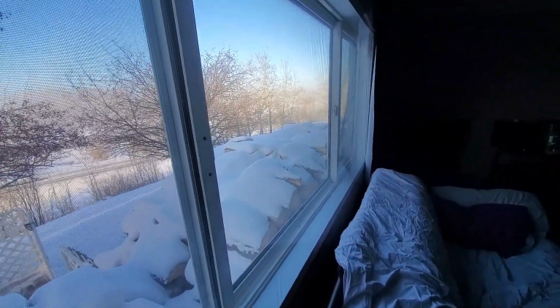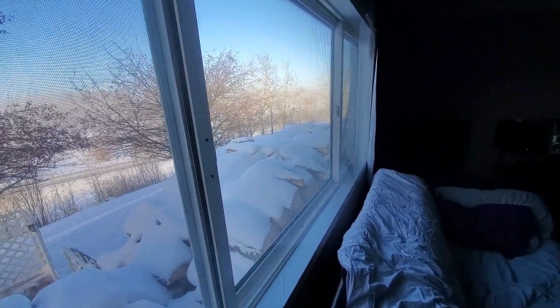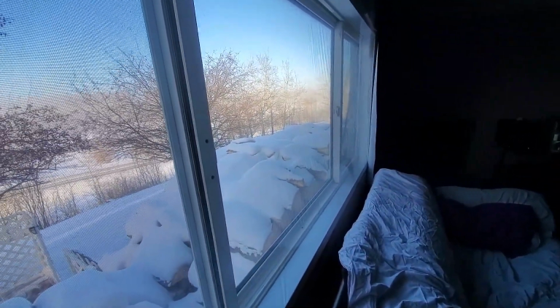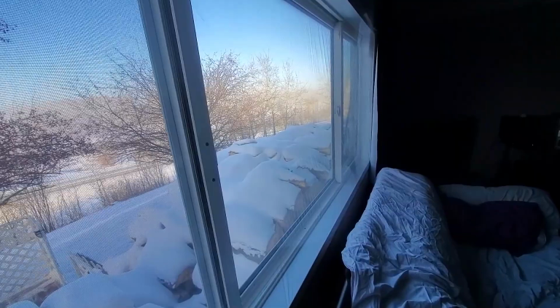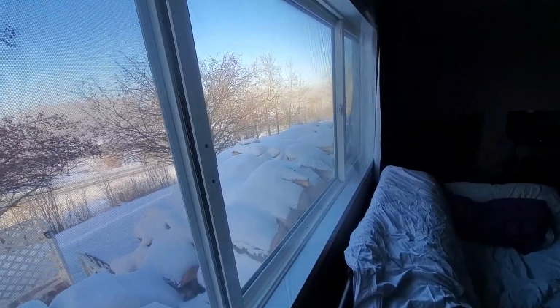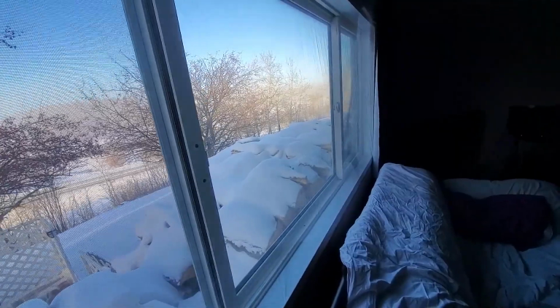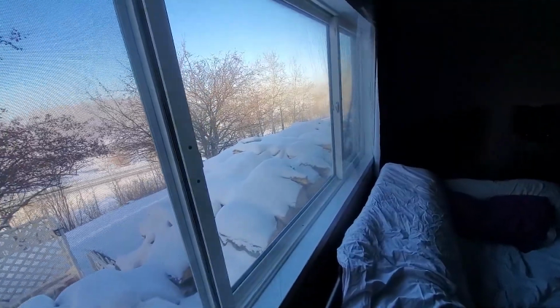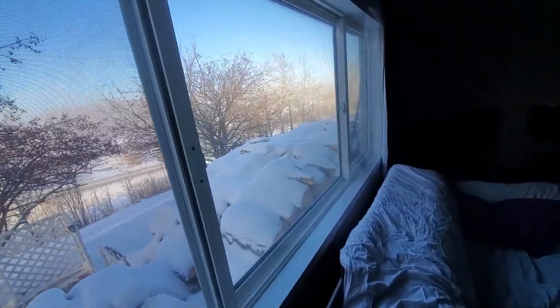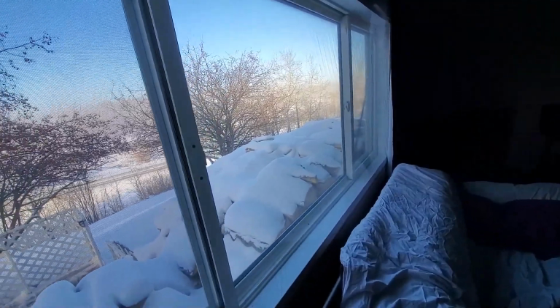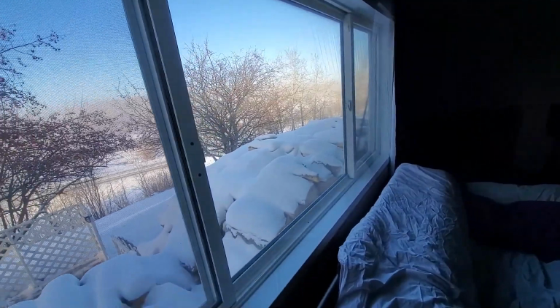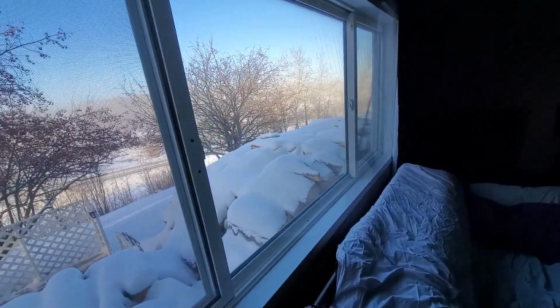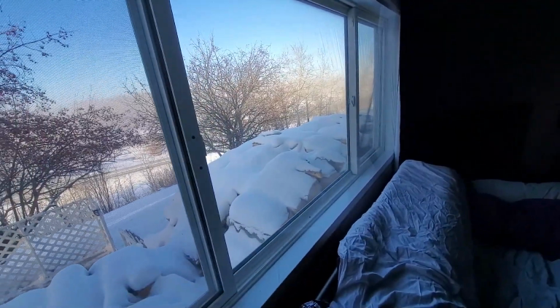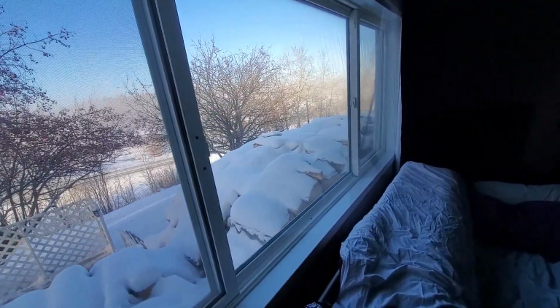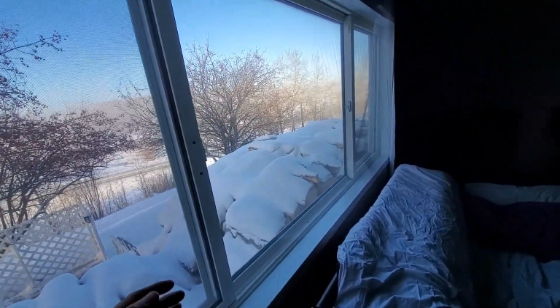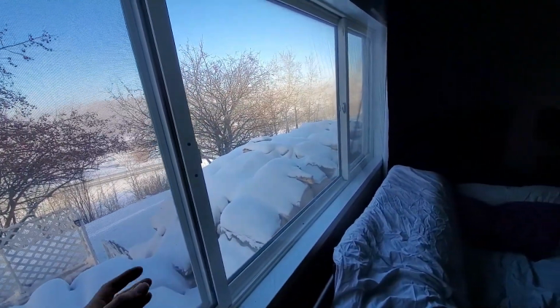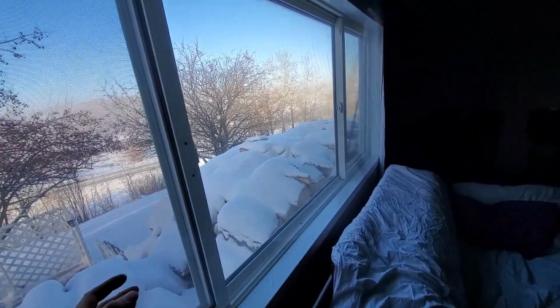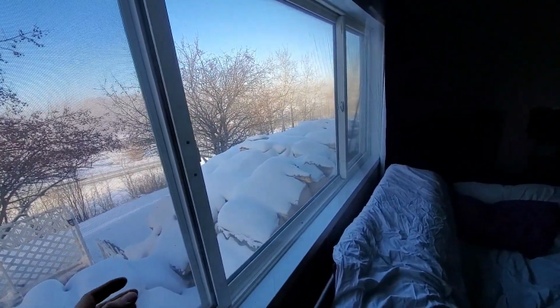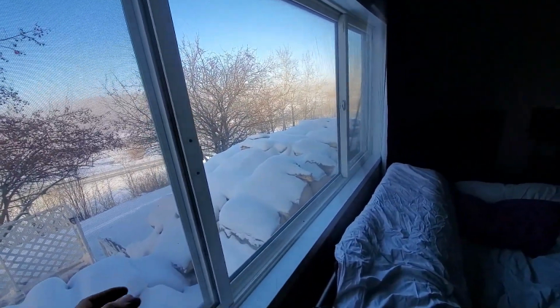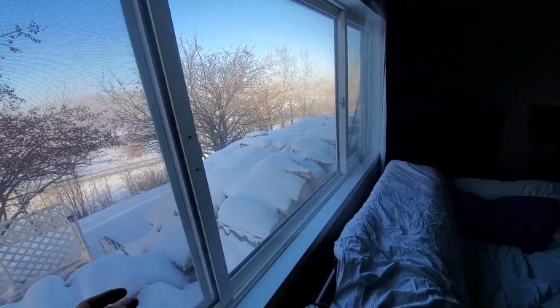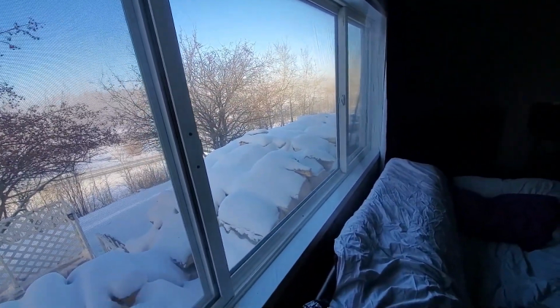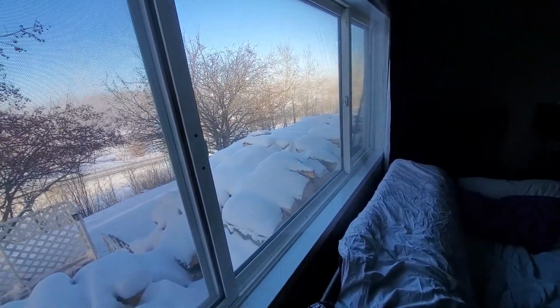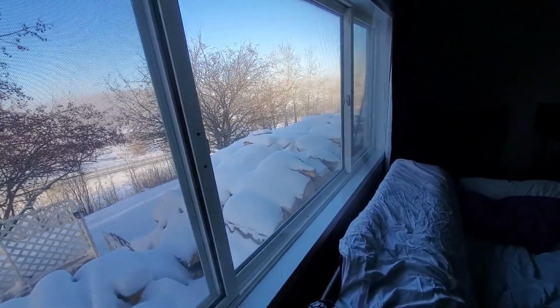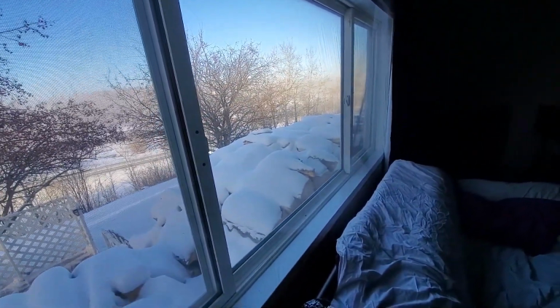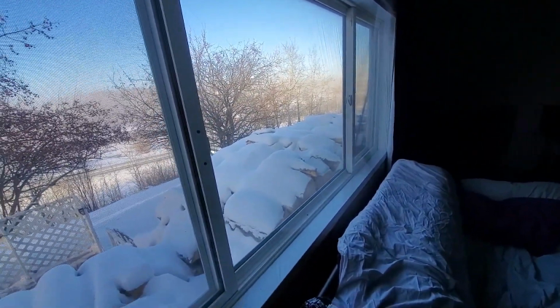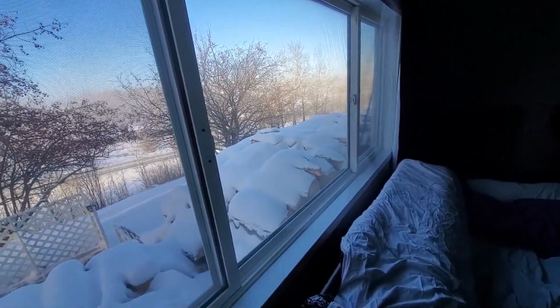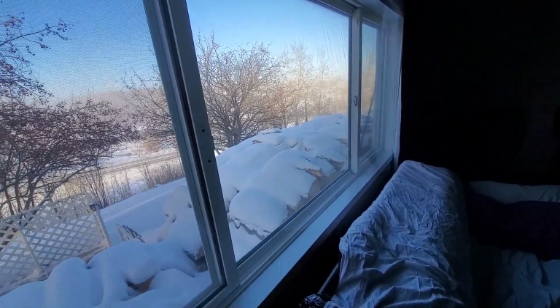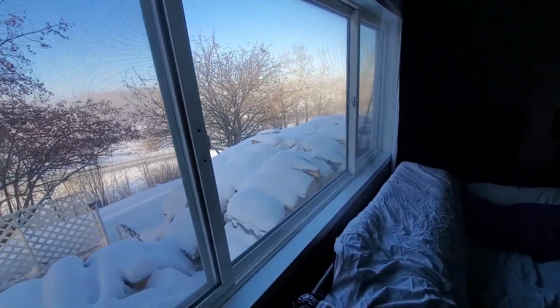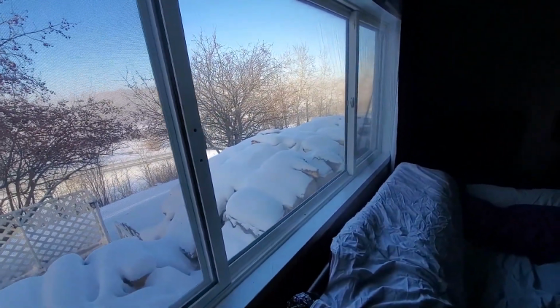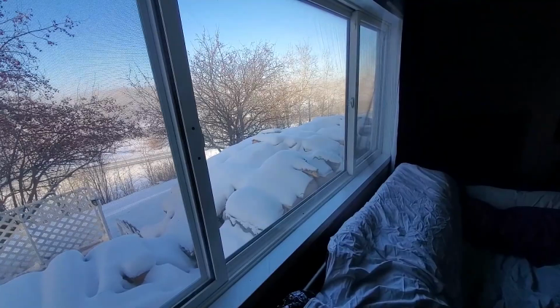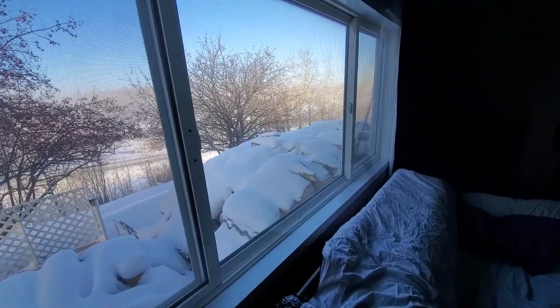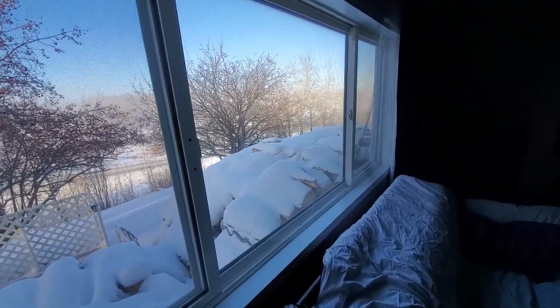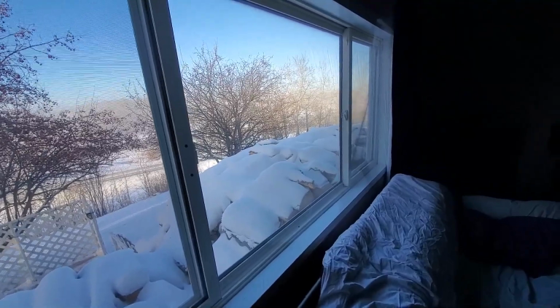These windows do leak air because they're old — they leak a fair bit of air. So this plastic makes a huge, huge difference.